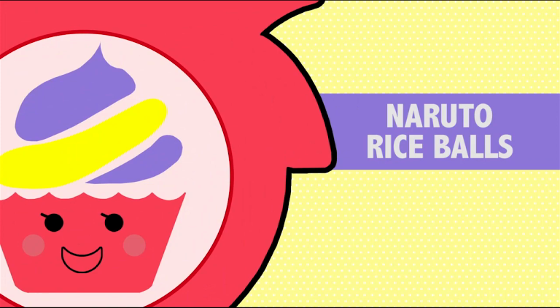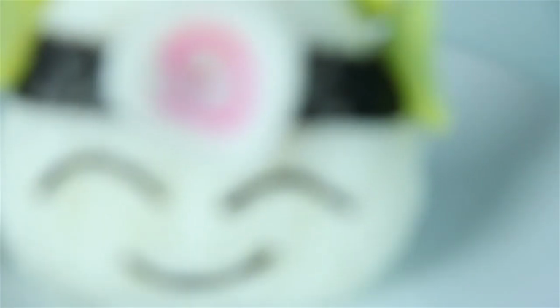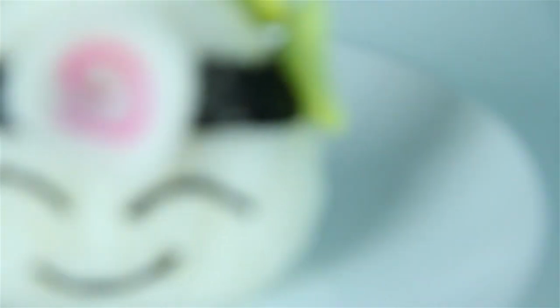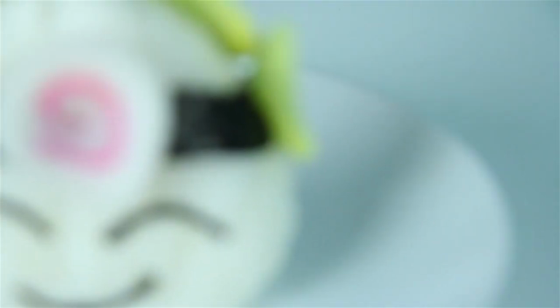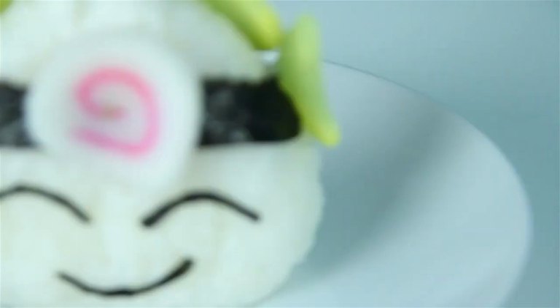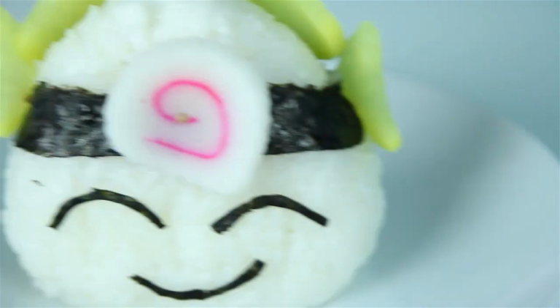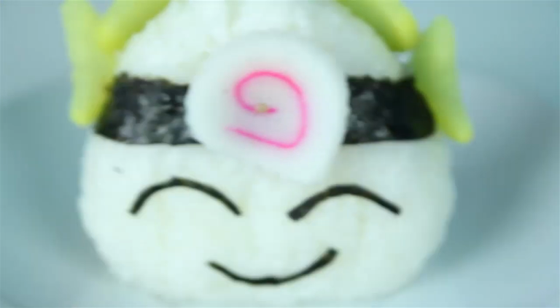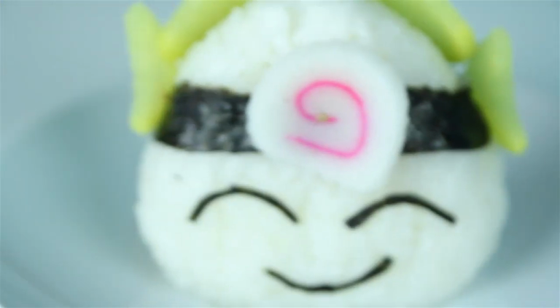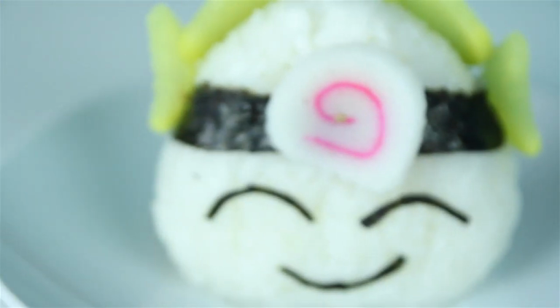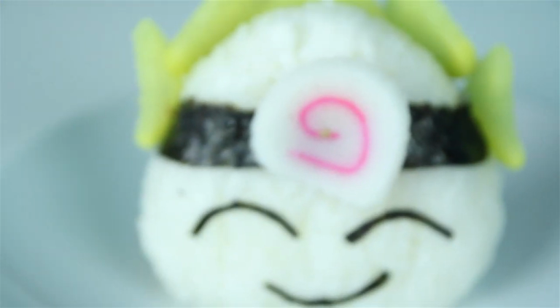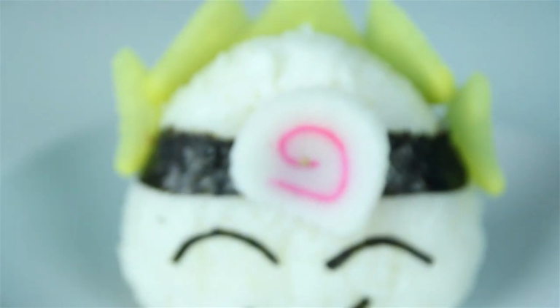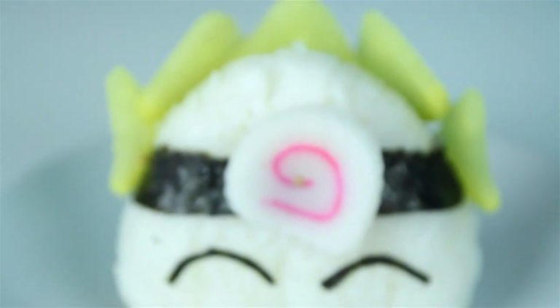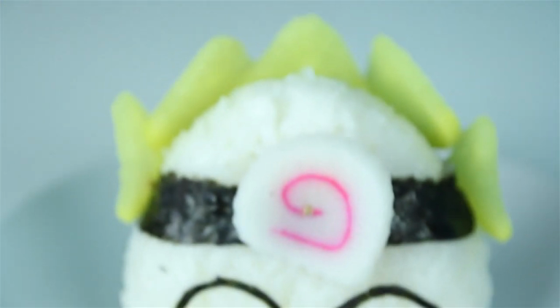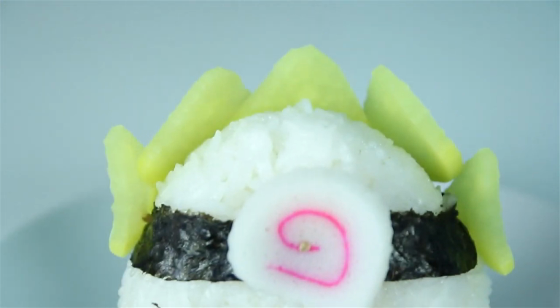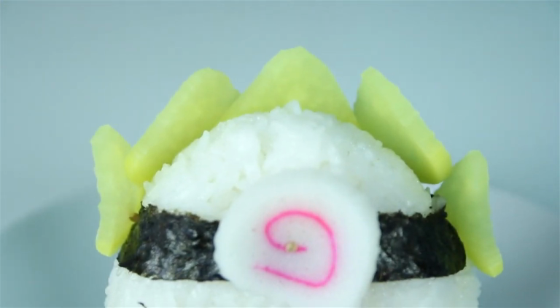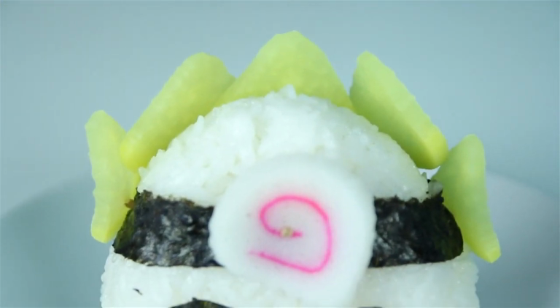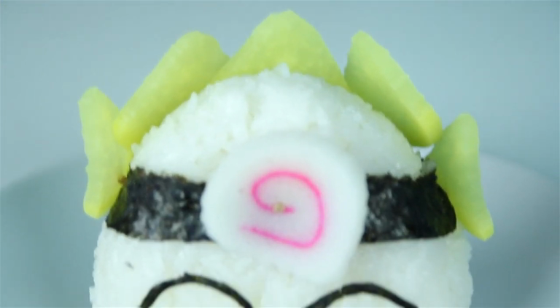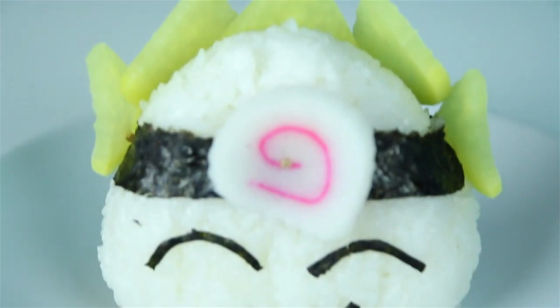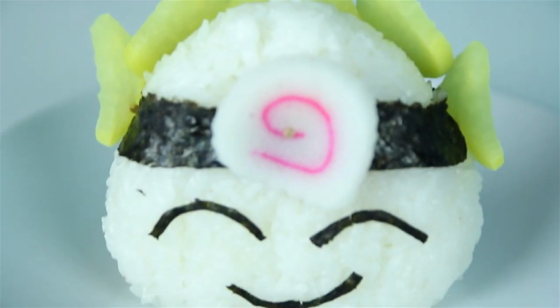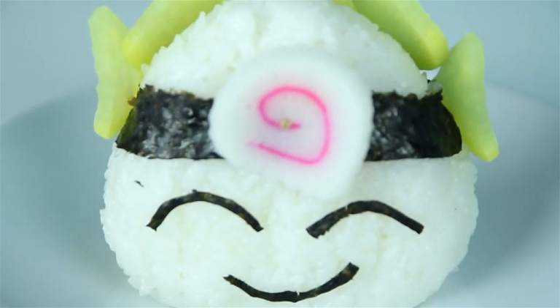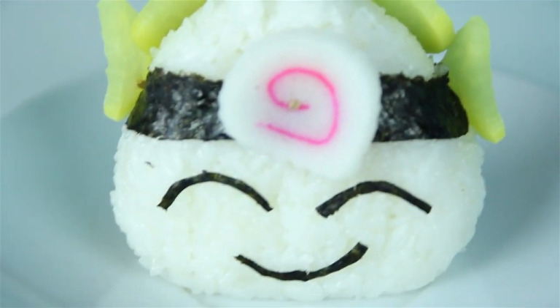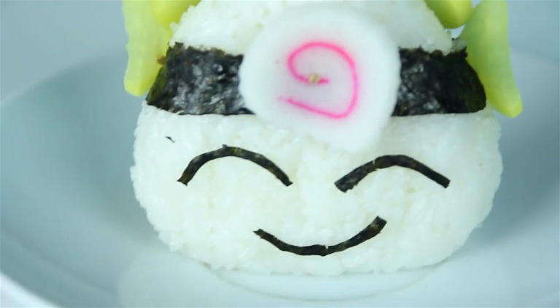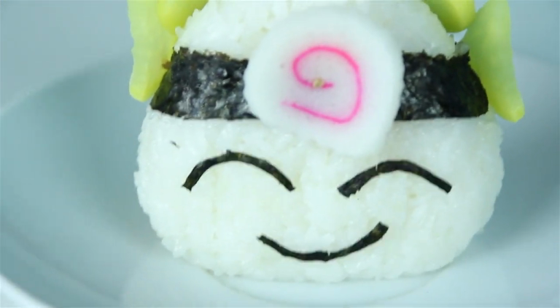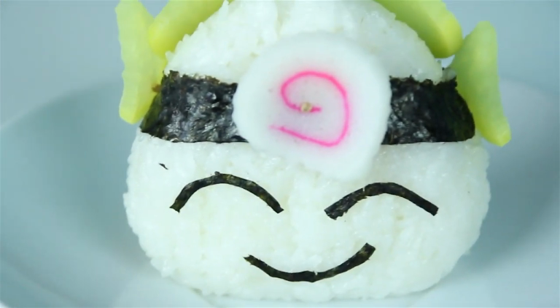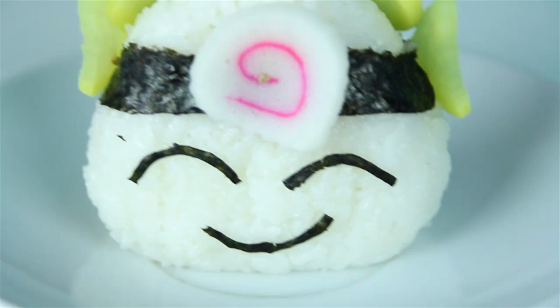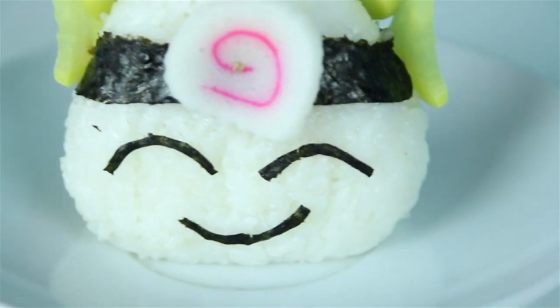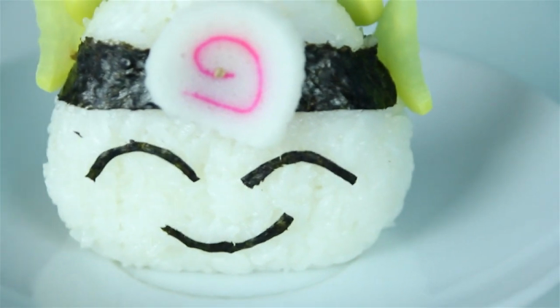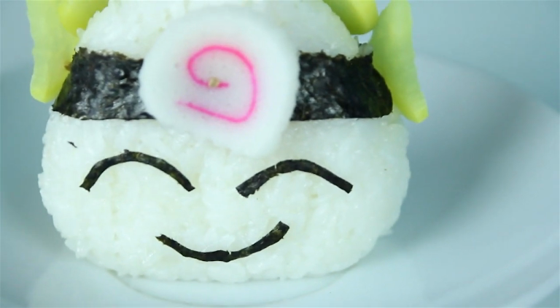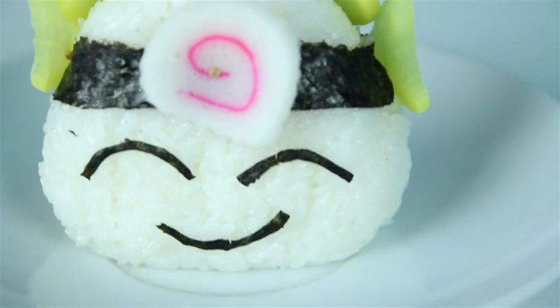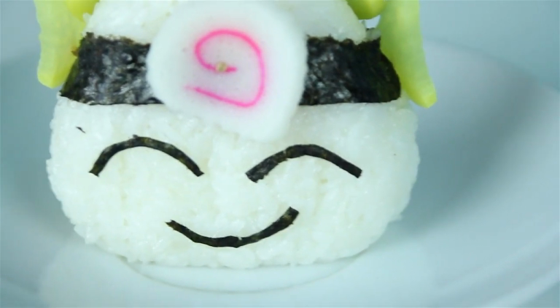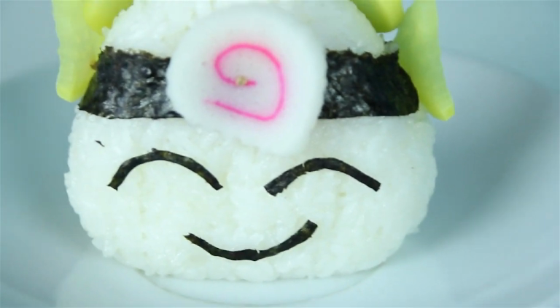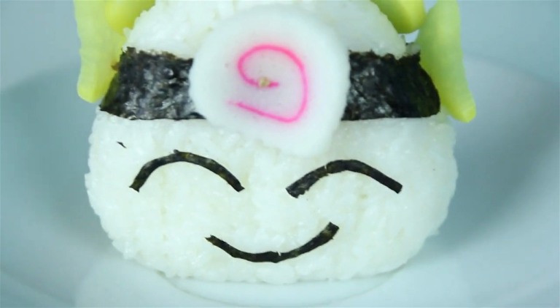Hello everyone, my name is David, and I'm going to be teaching you how to make these delicious Naruto rice balls.